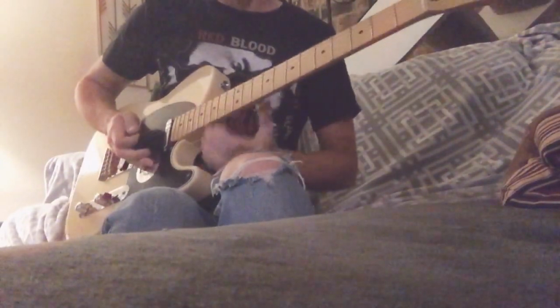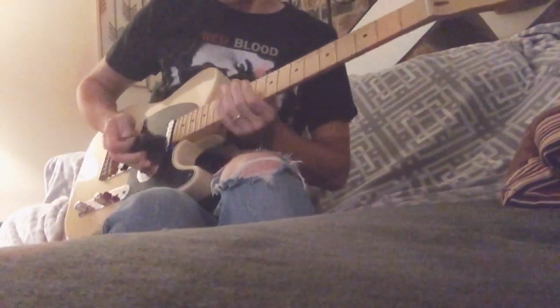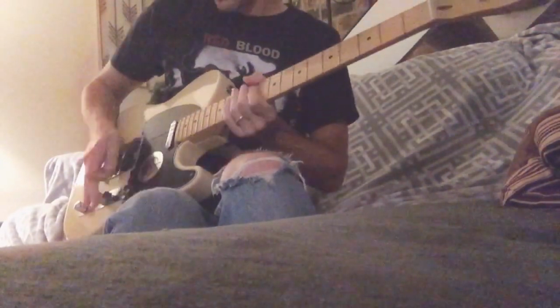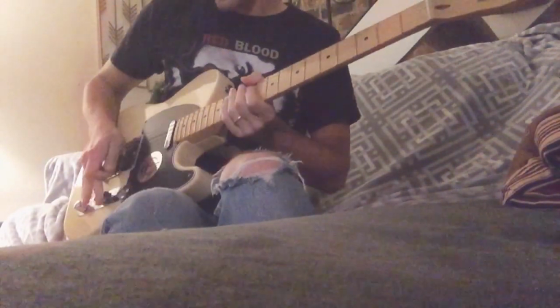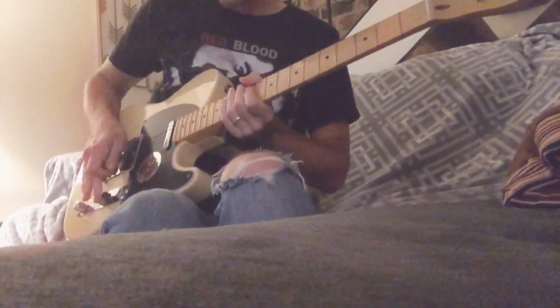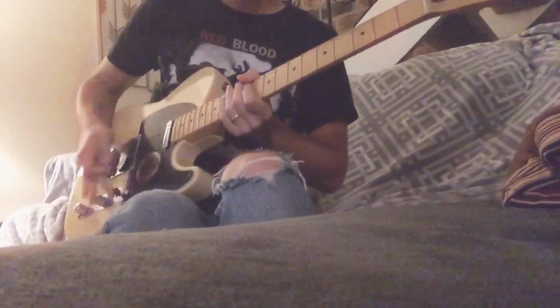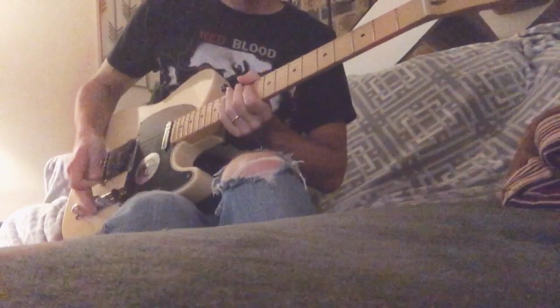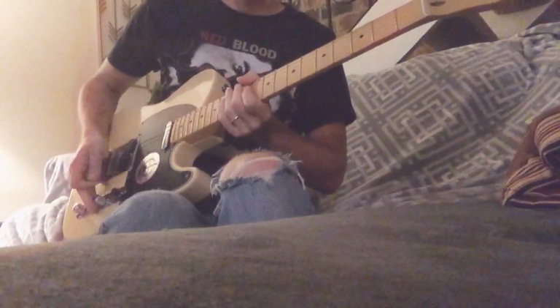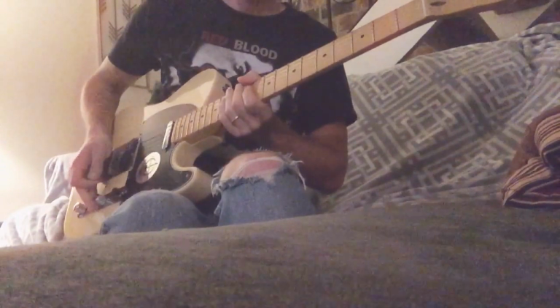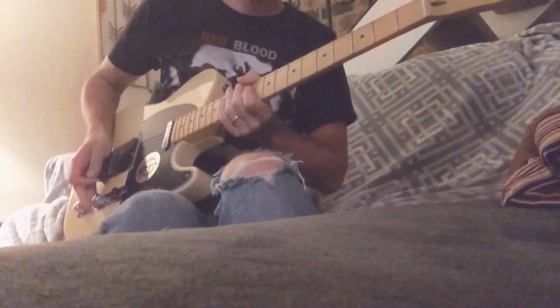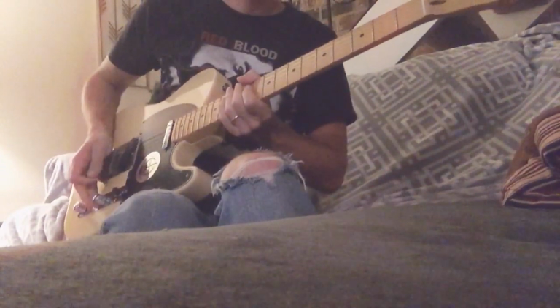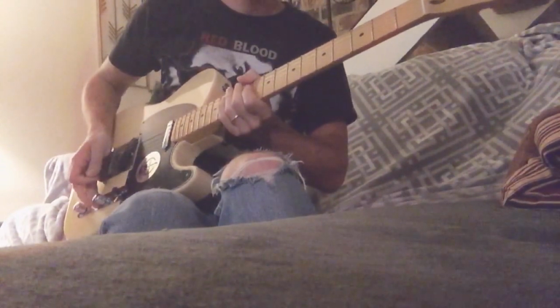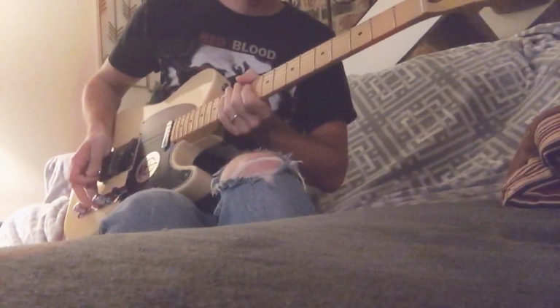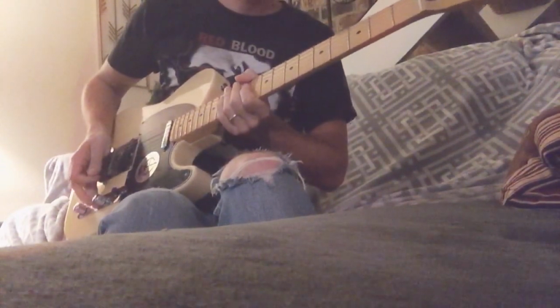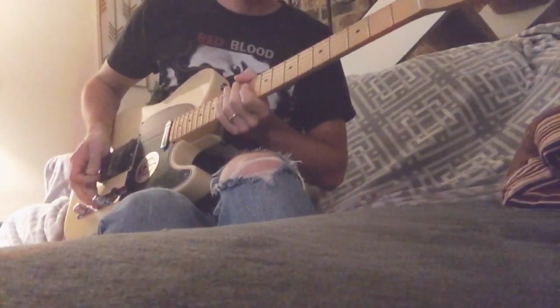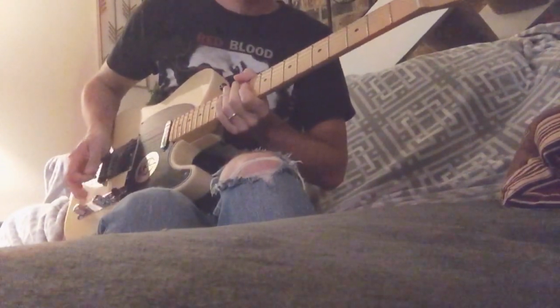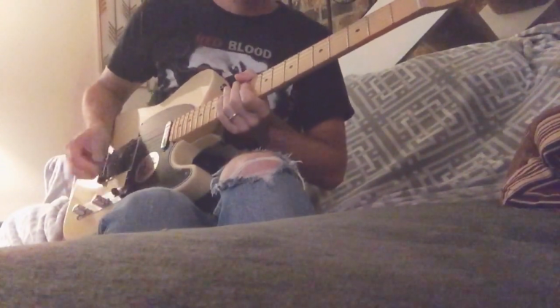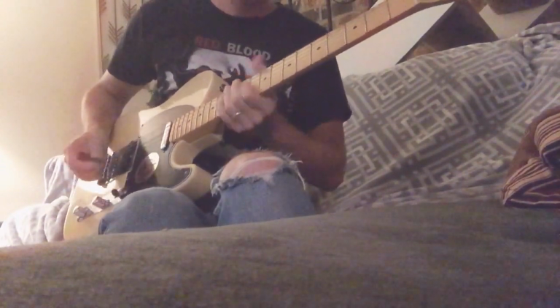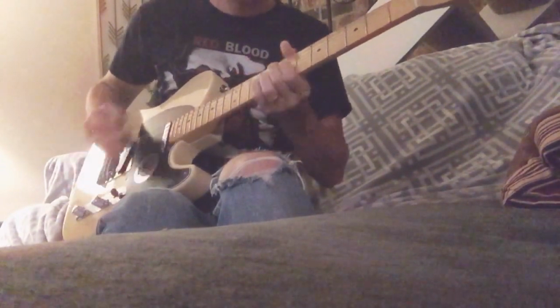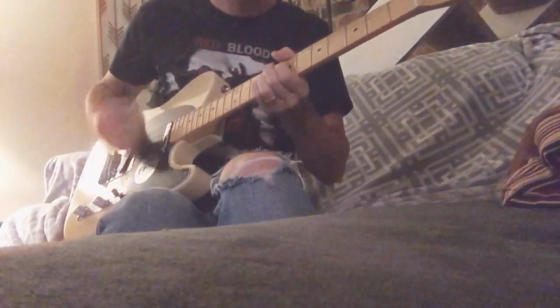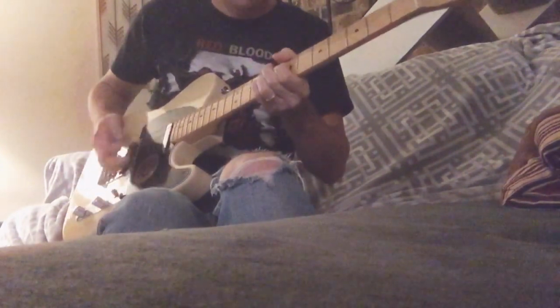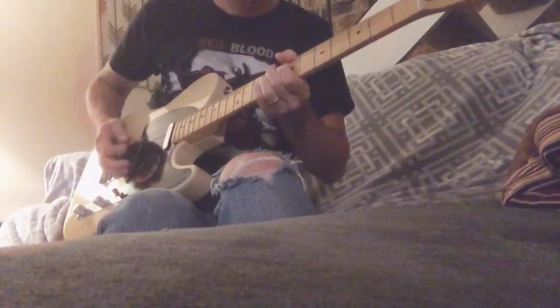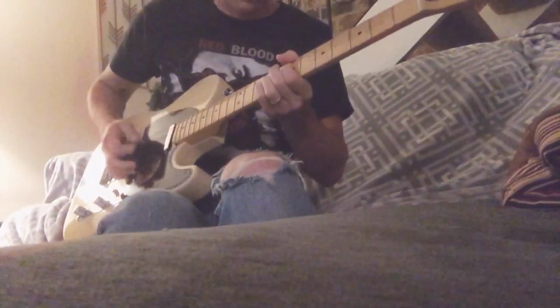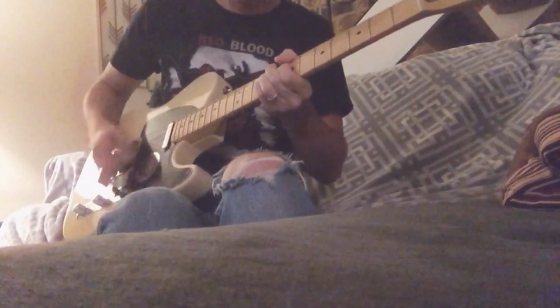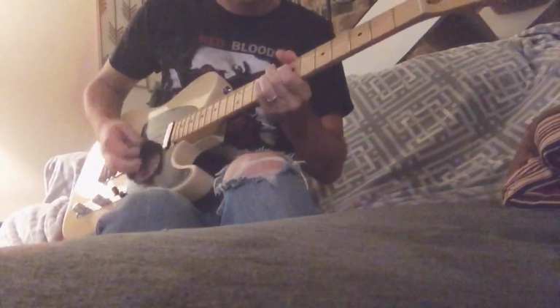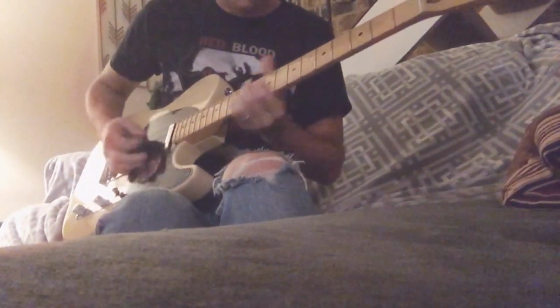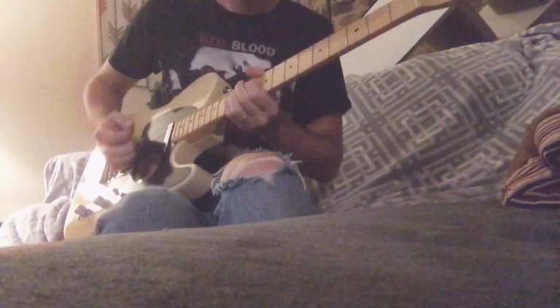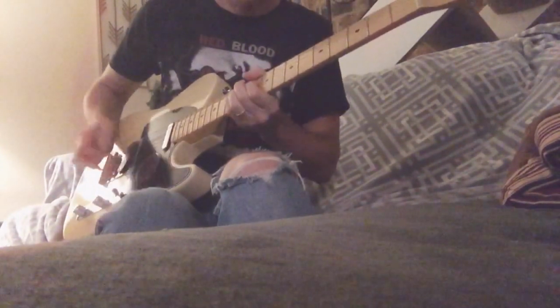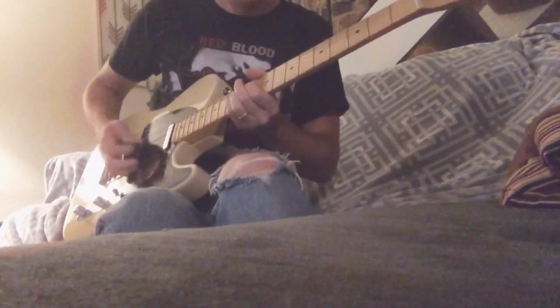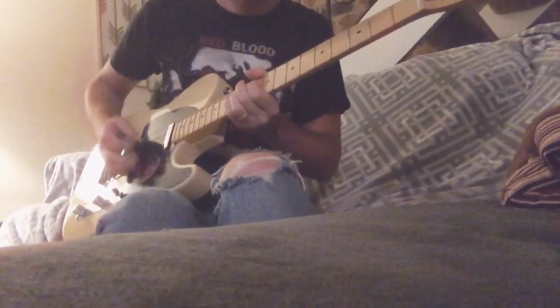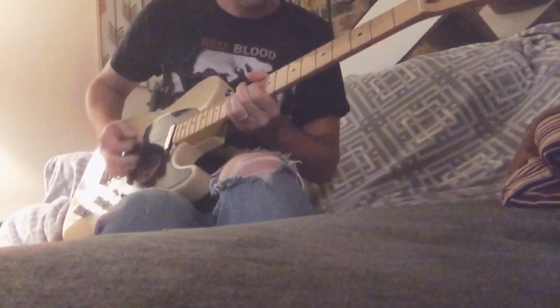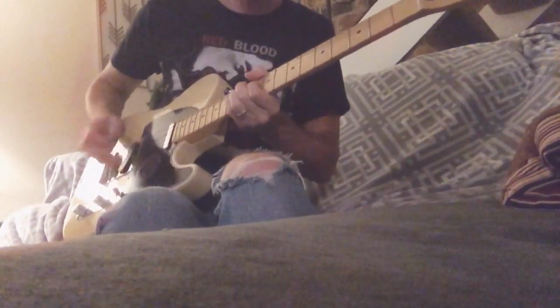...and neck pickup. Gain all the way on.